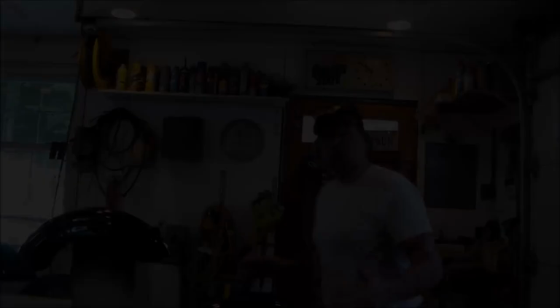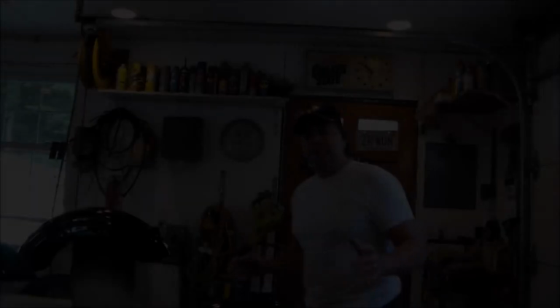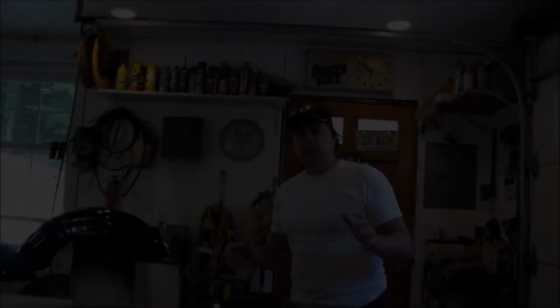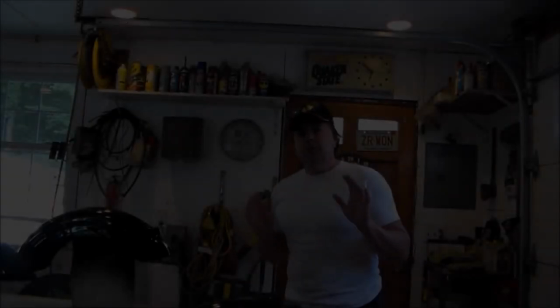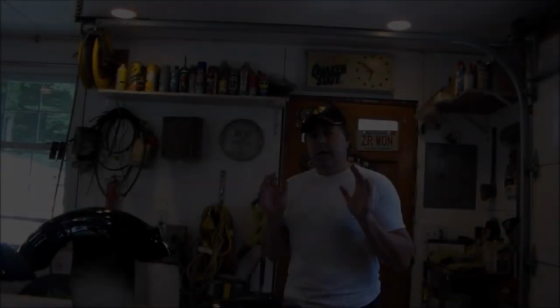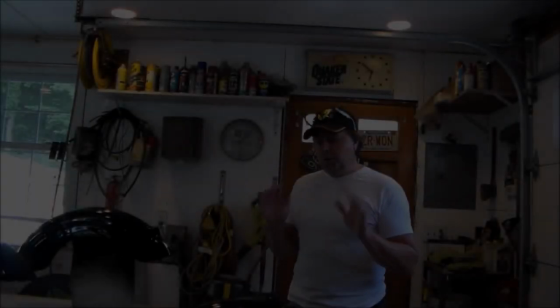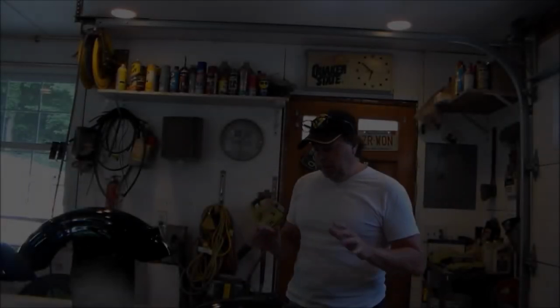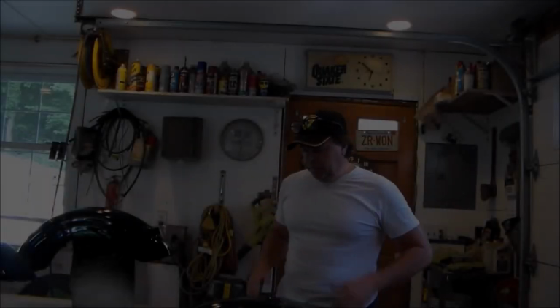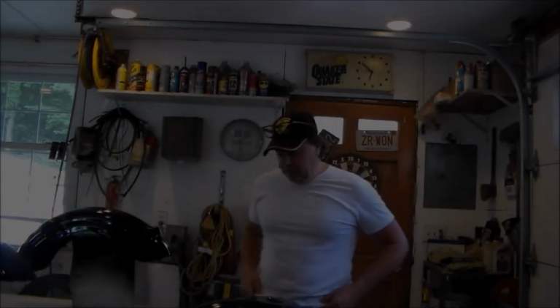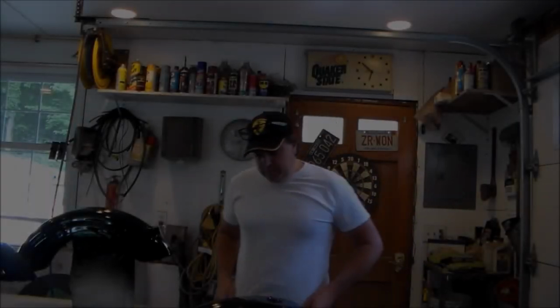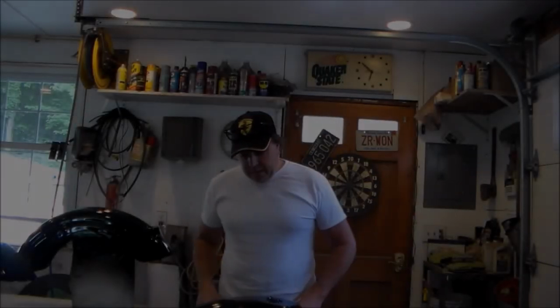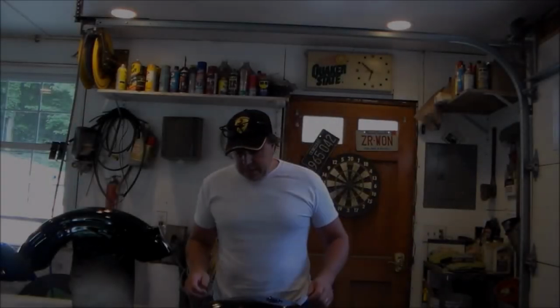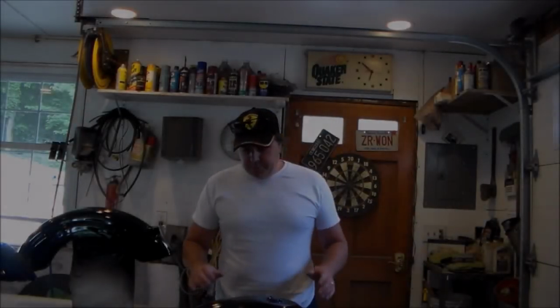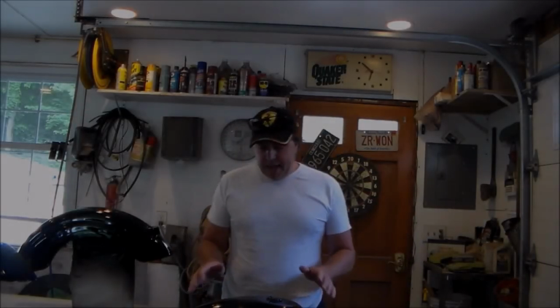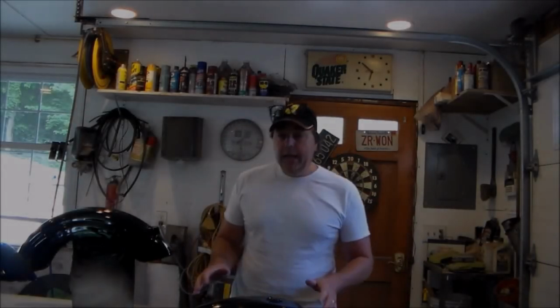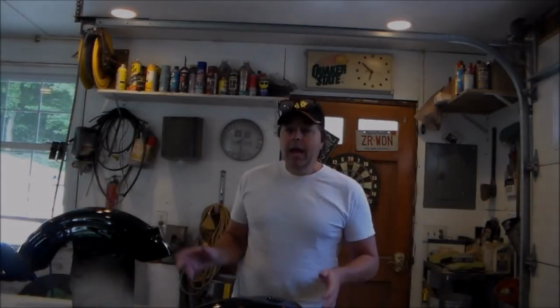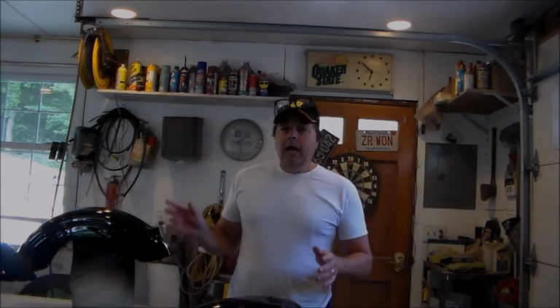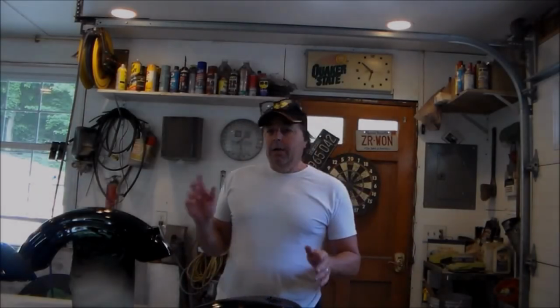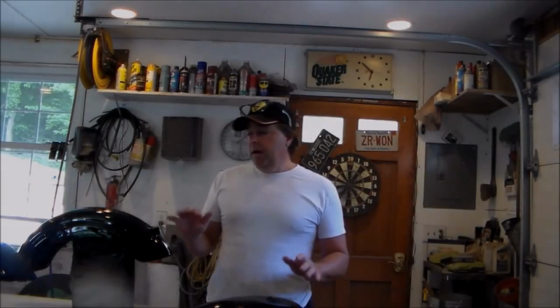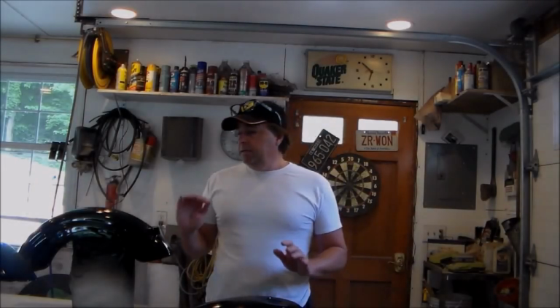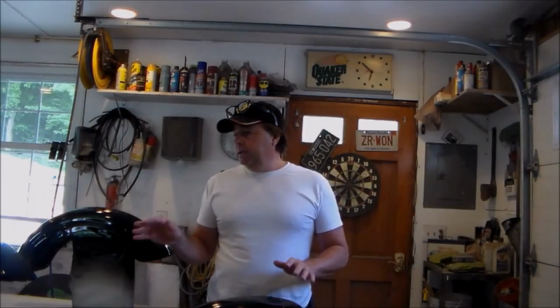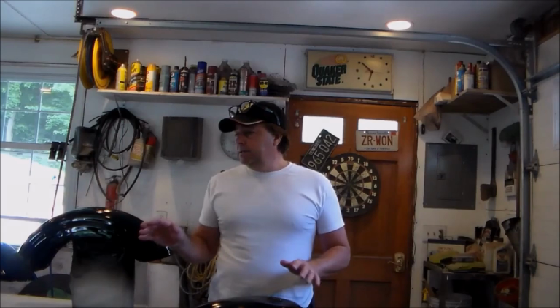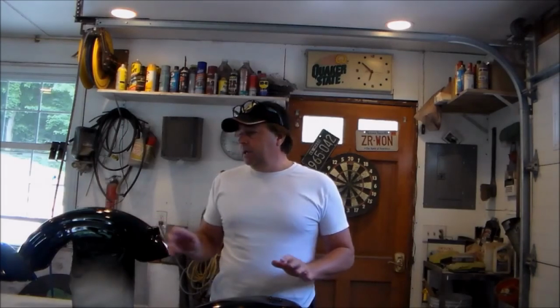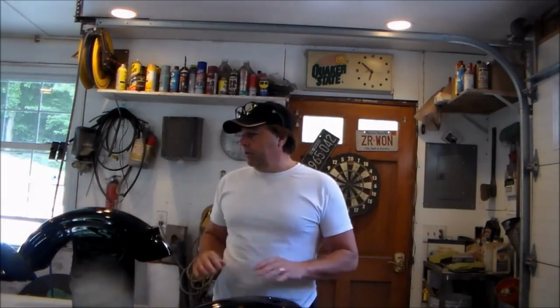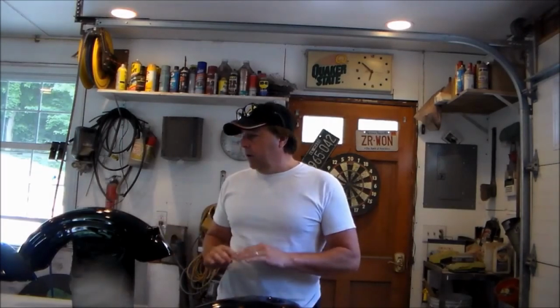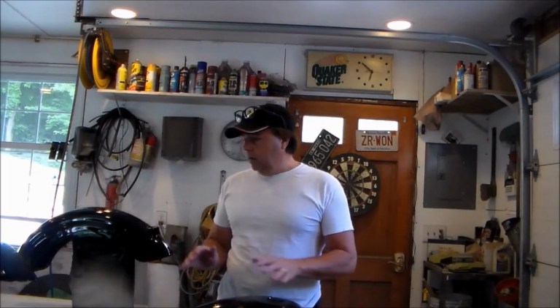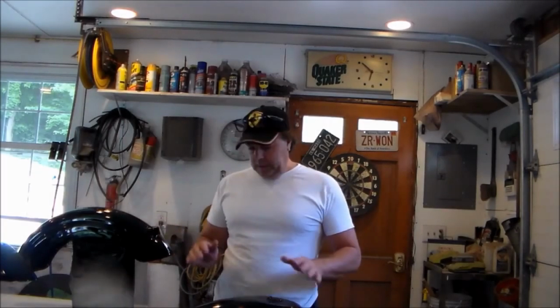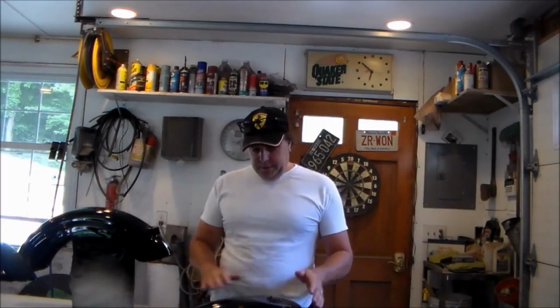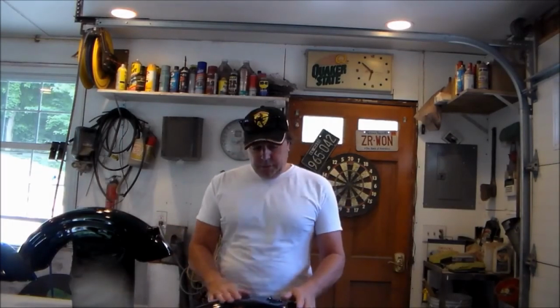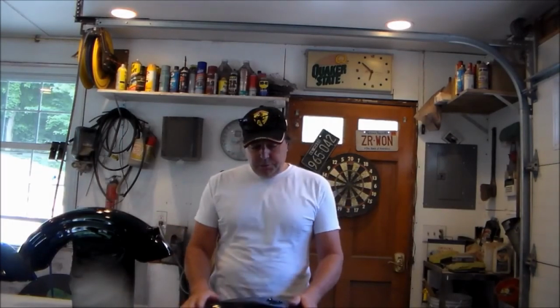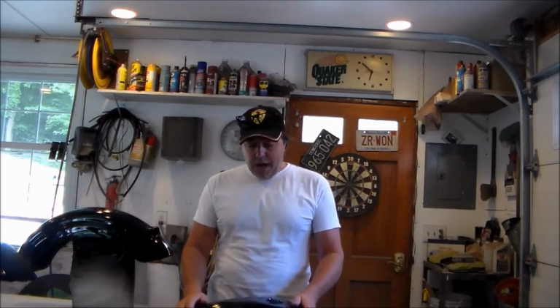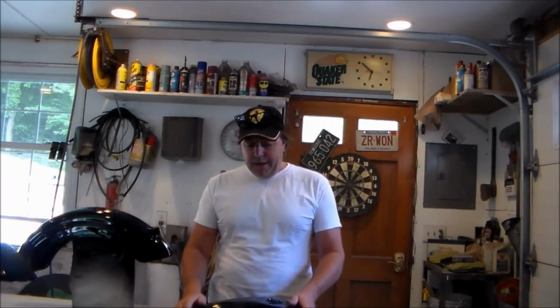Howdy folks, Troy with V-Twins to V8s. I got my tins here, they're all cleared and dried.